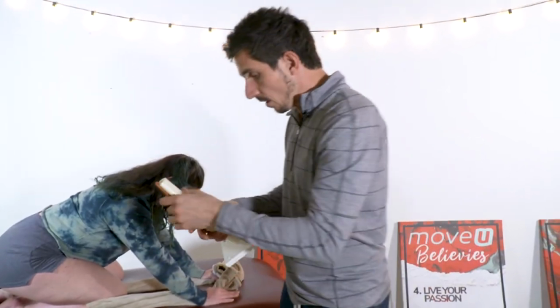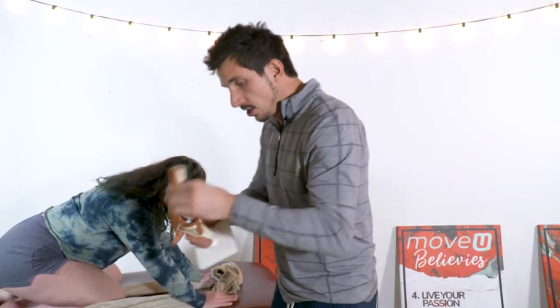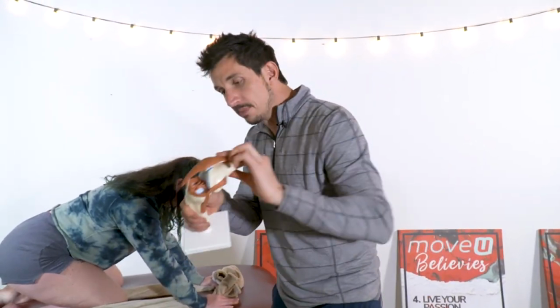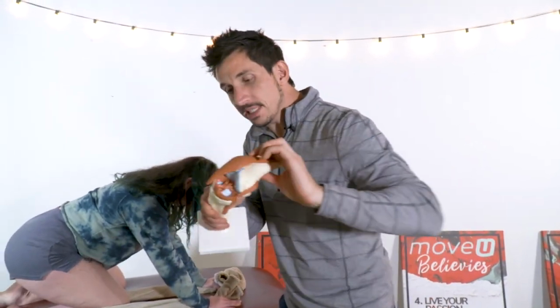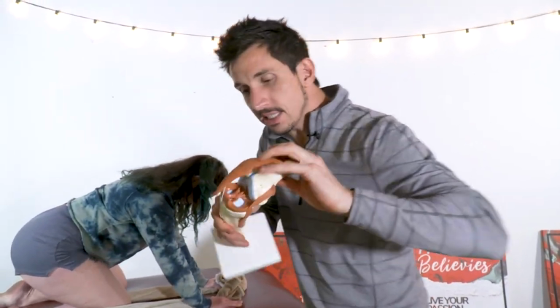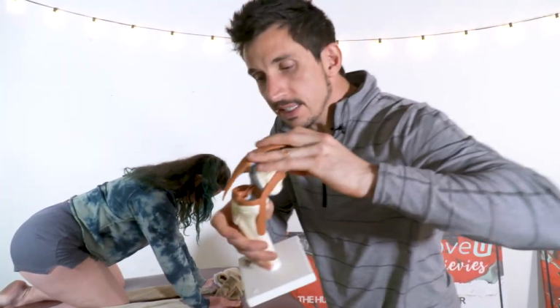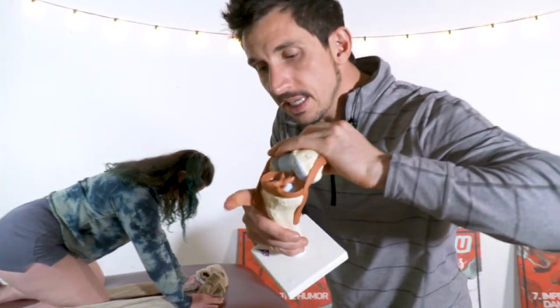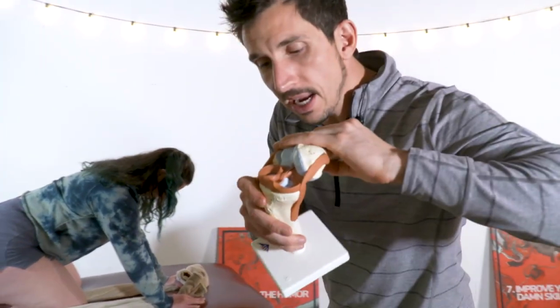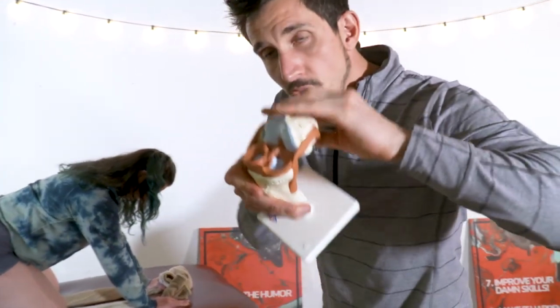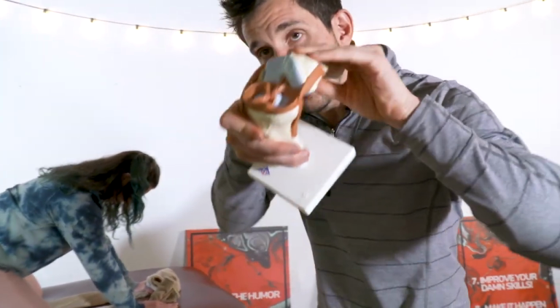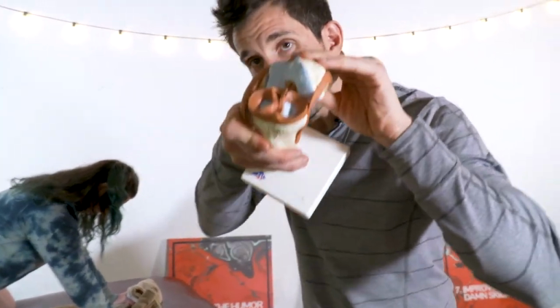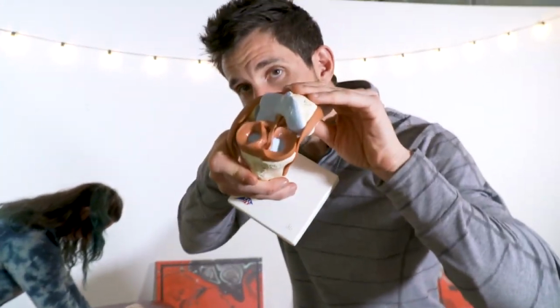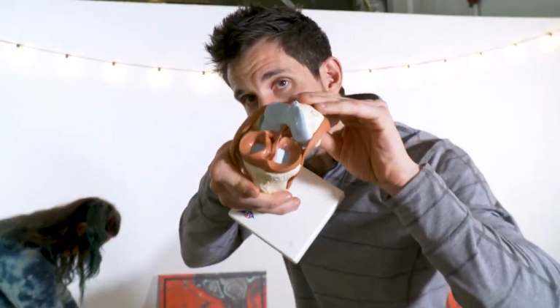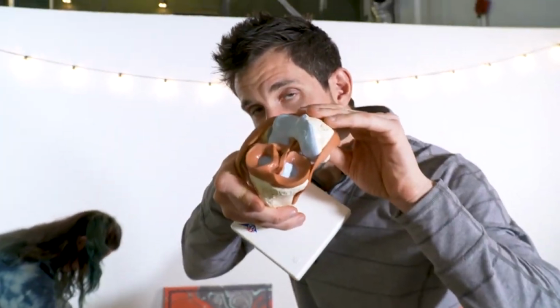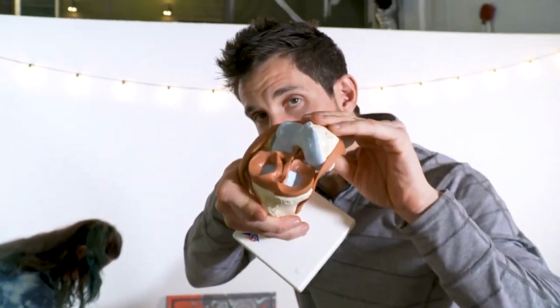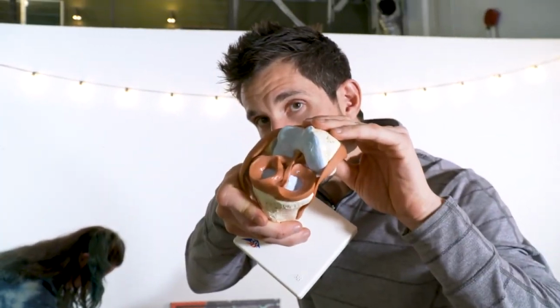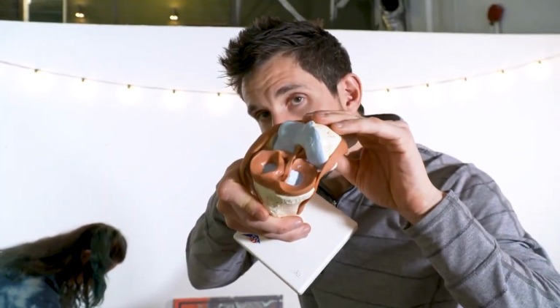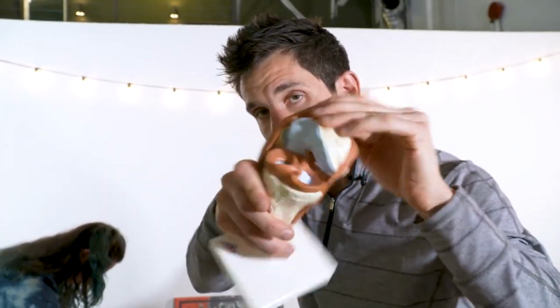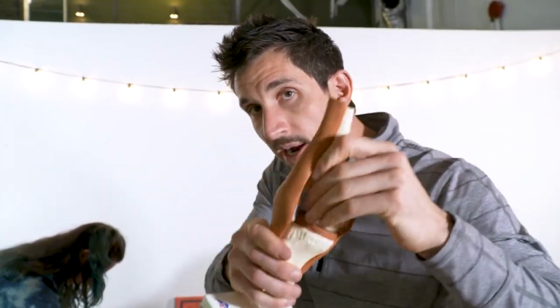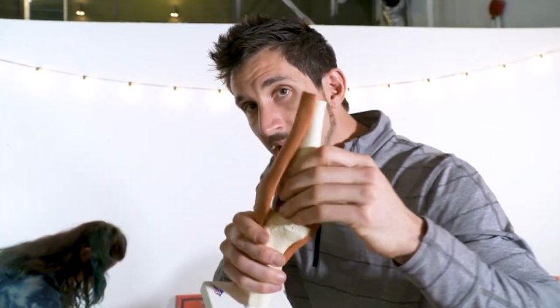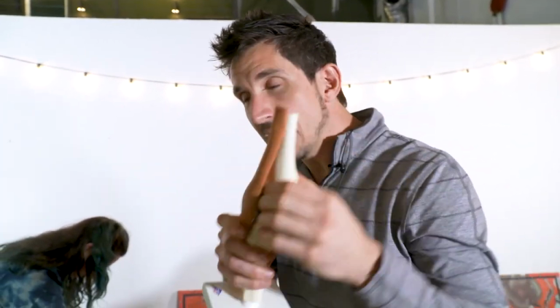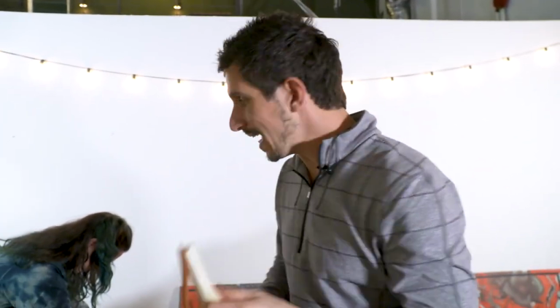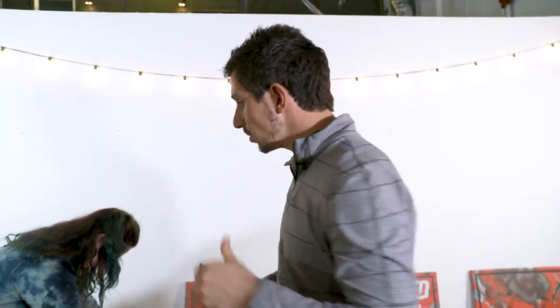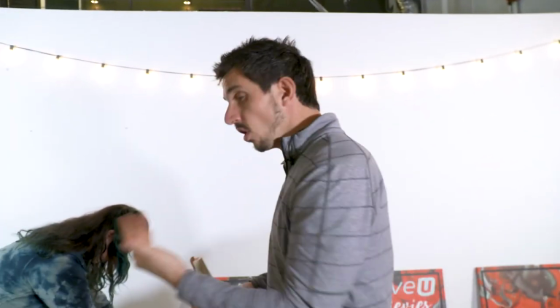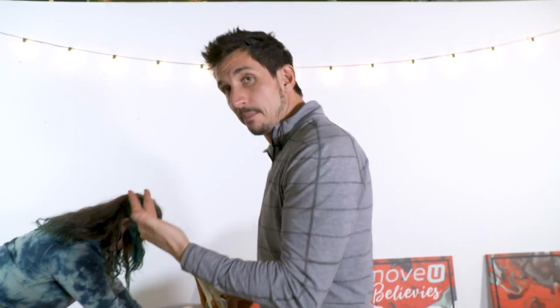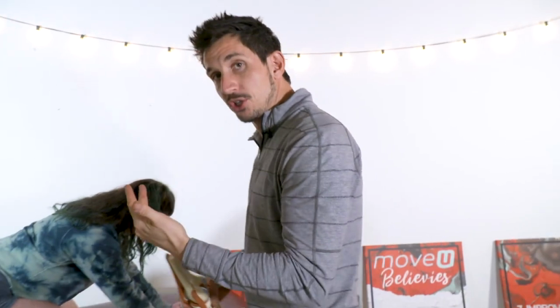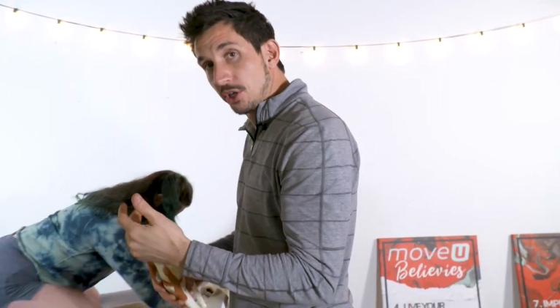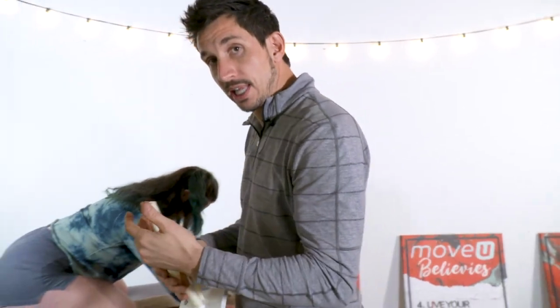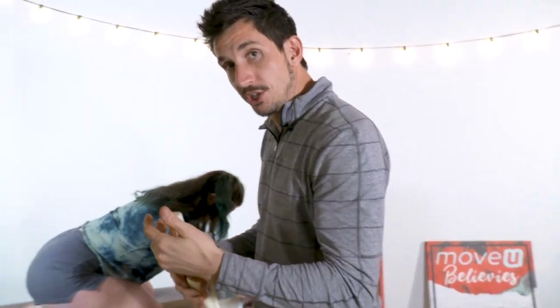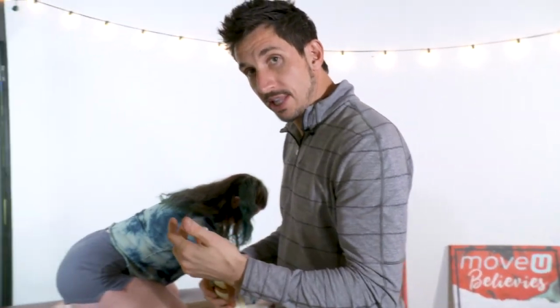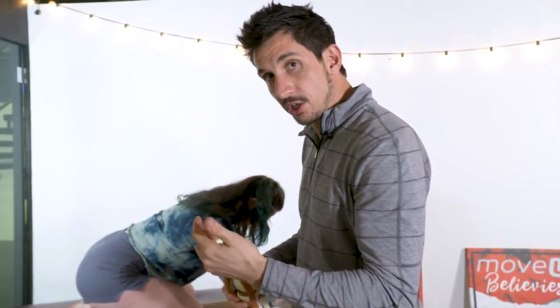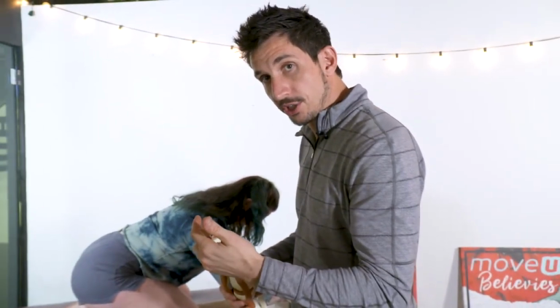Your meniscus is a cushion in the knee, and there's not much circulation in that cushion.